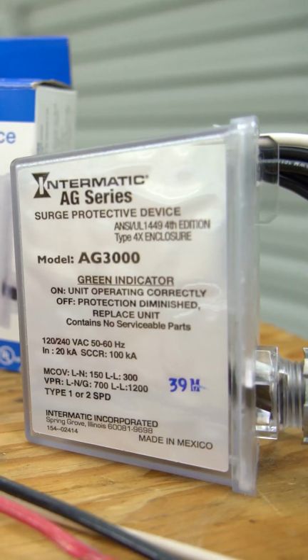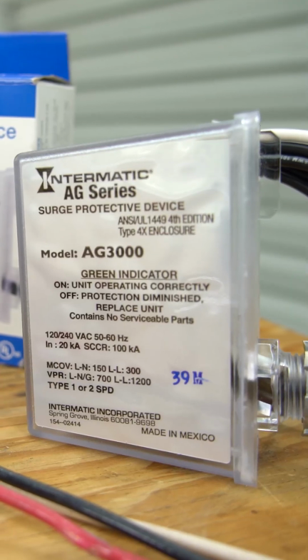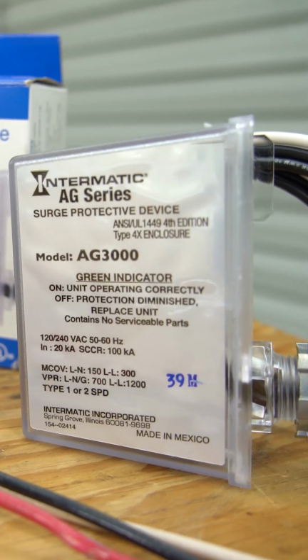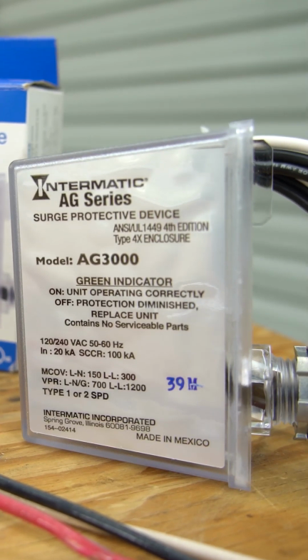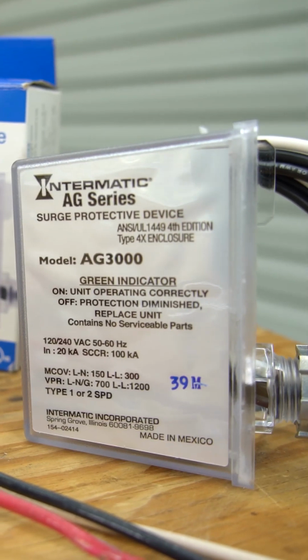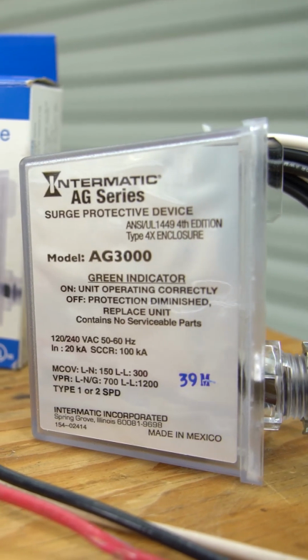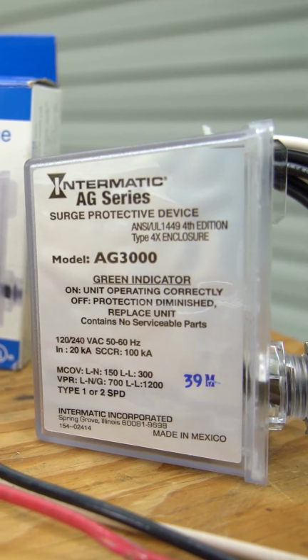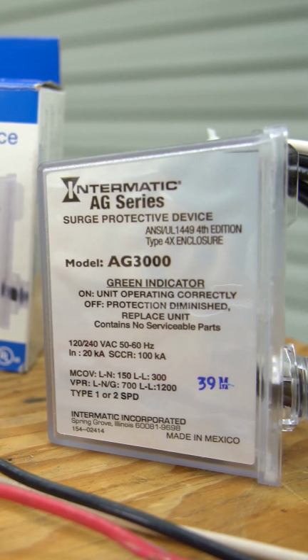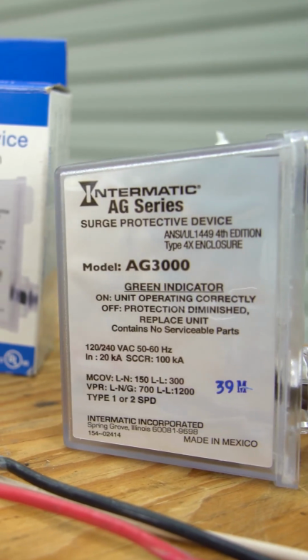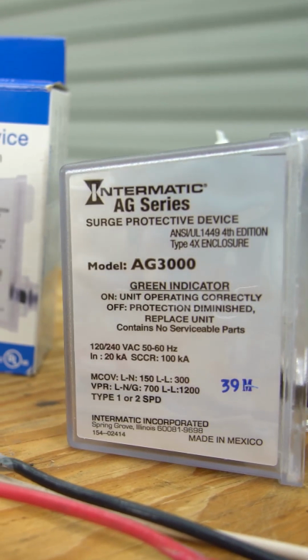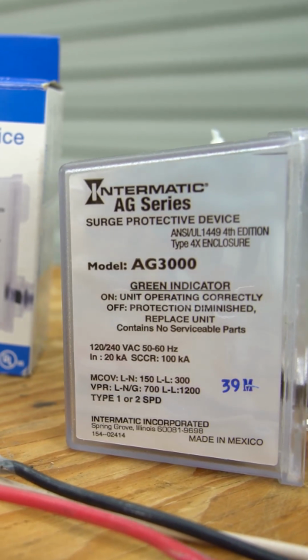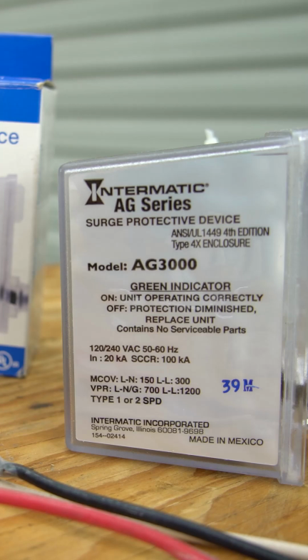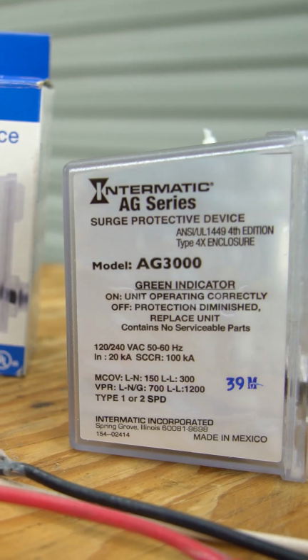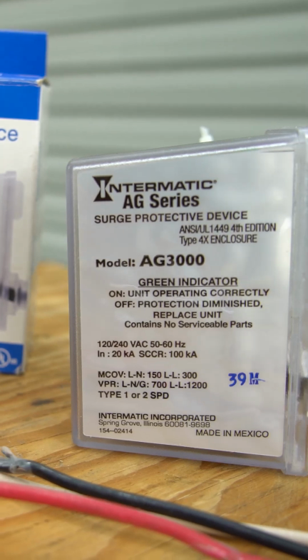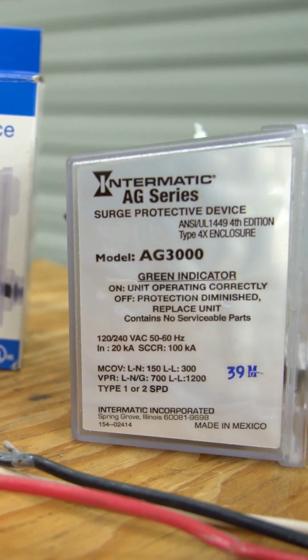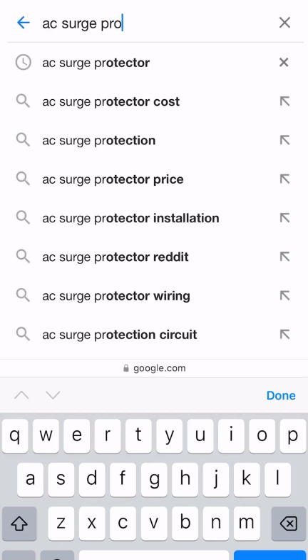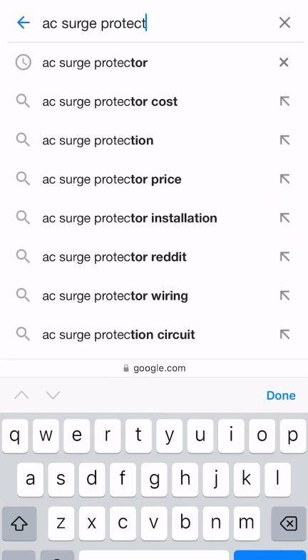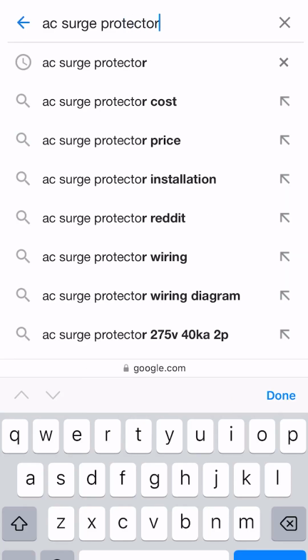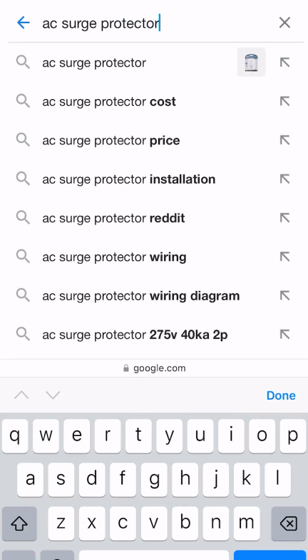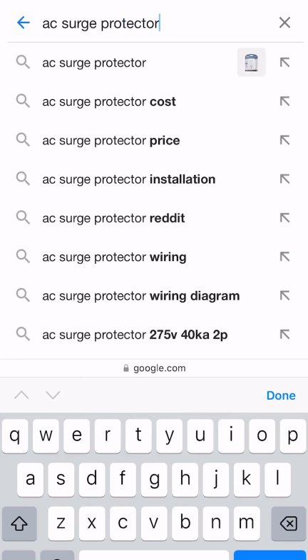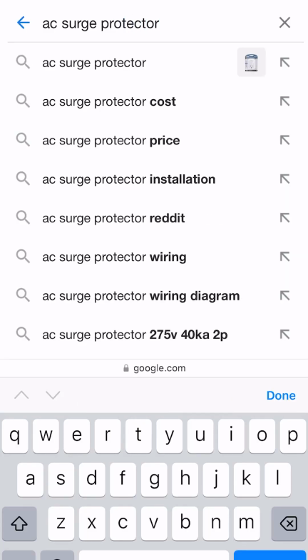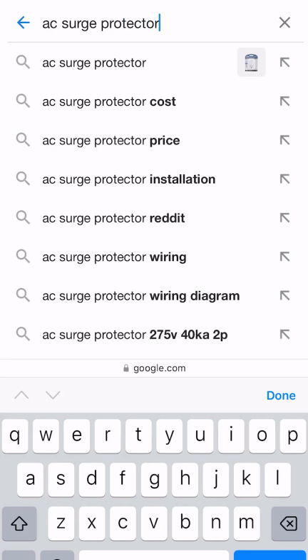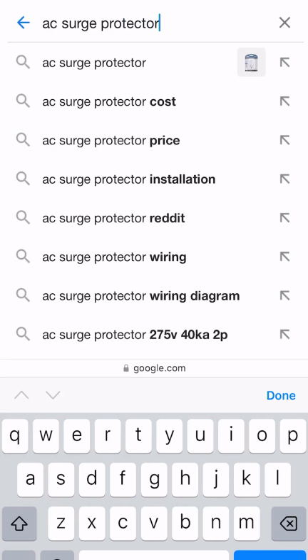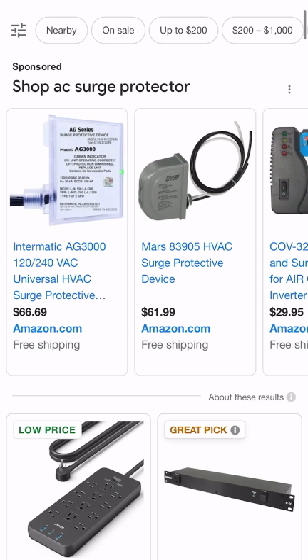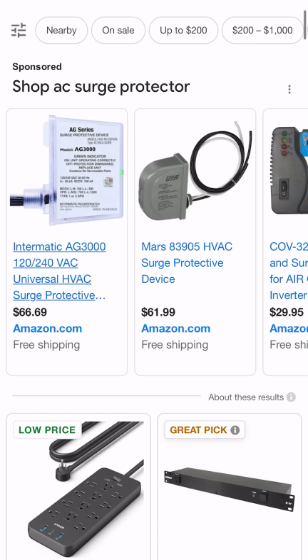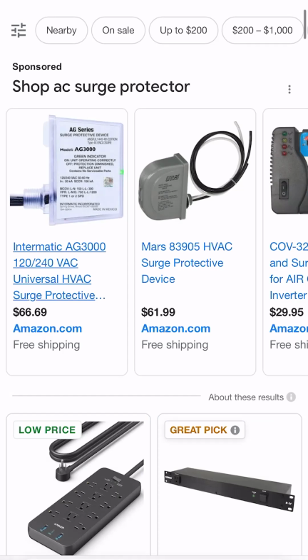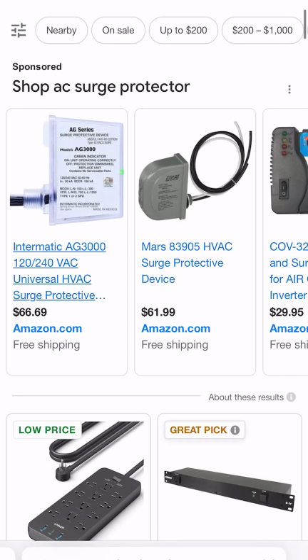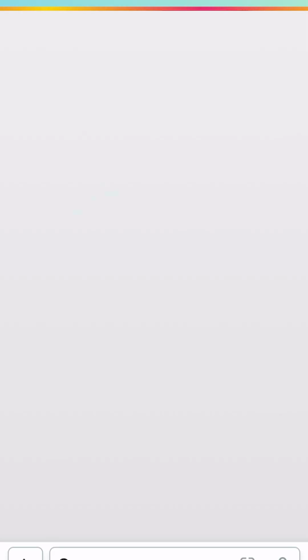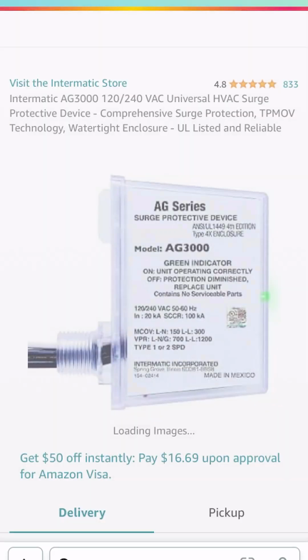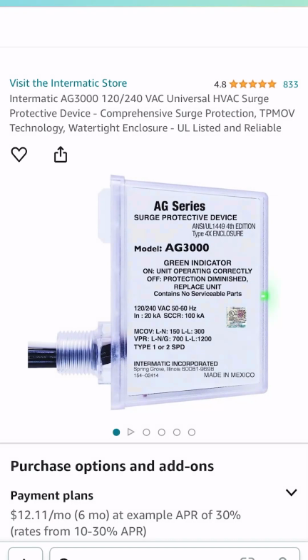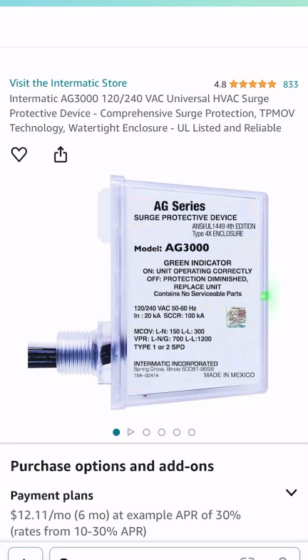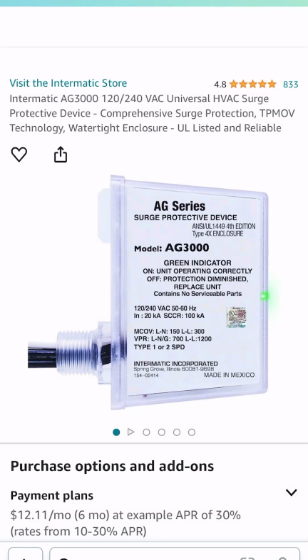They make specific surge protectors for your HVAC system. You can find one online or at your local HVAC supplier if they sell to the public.